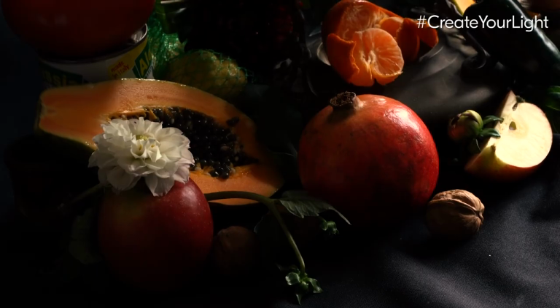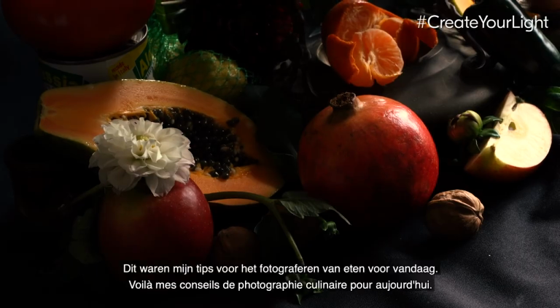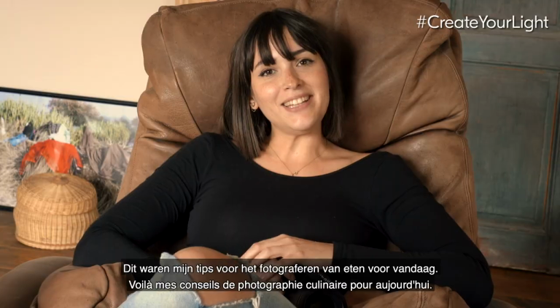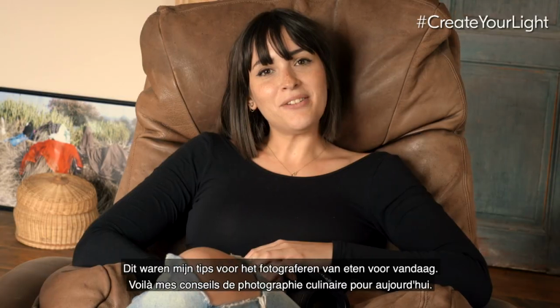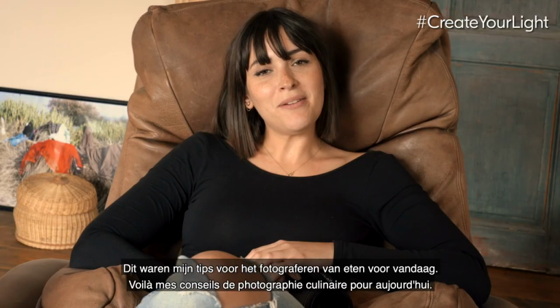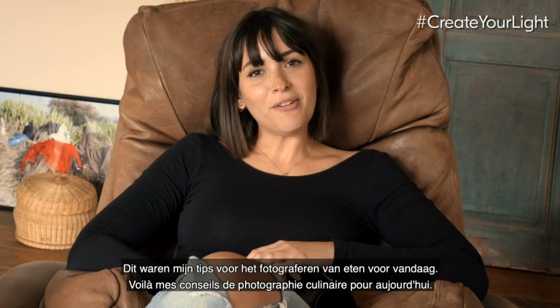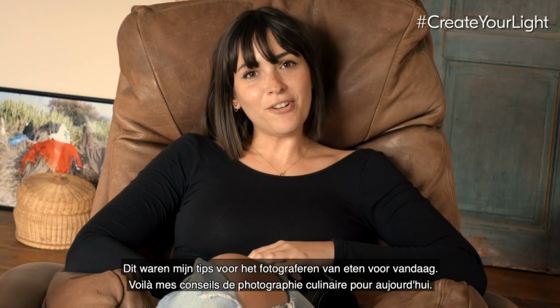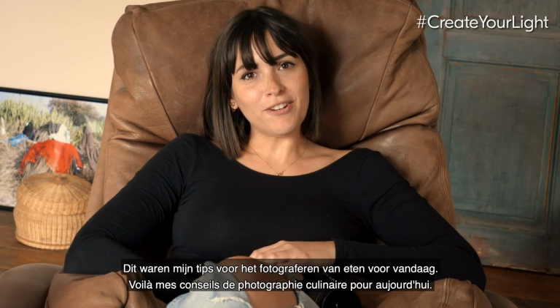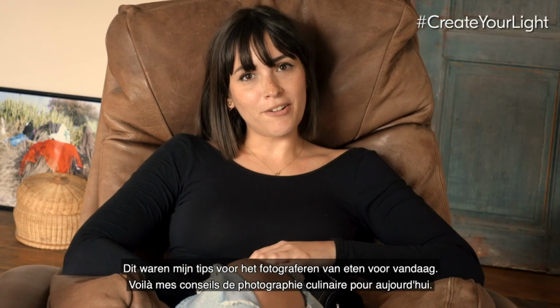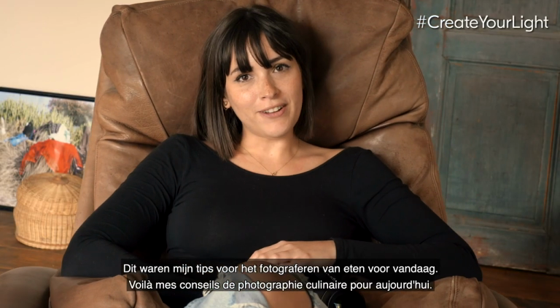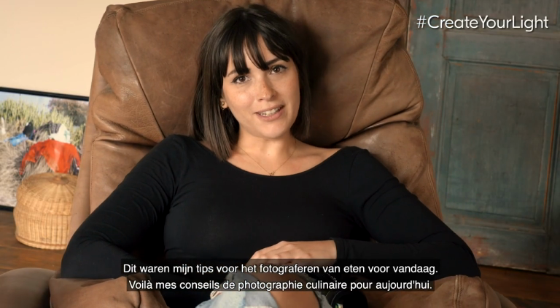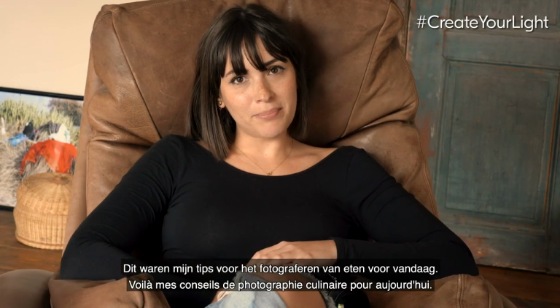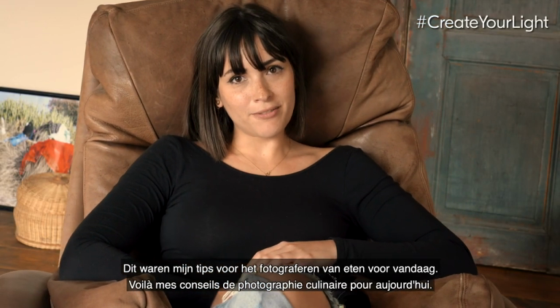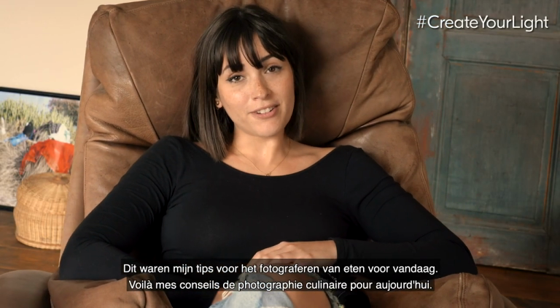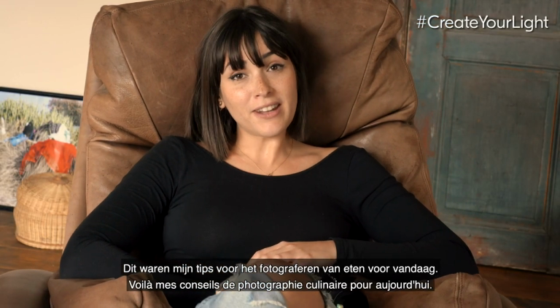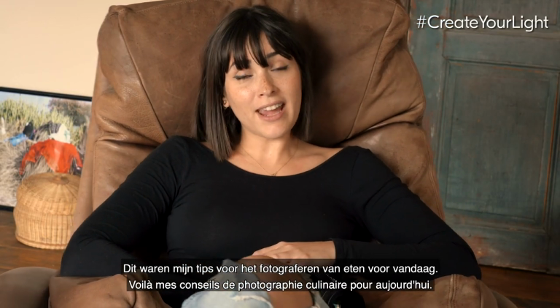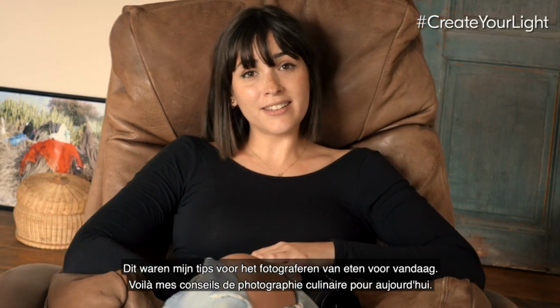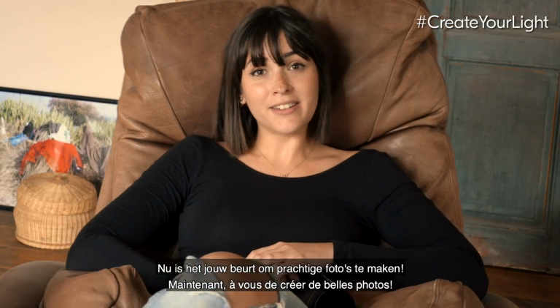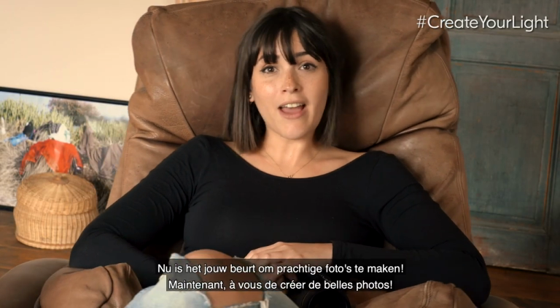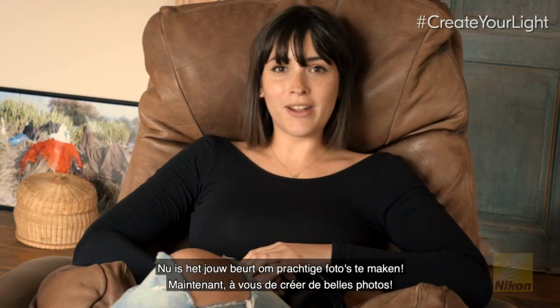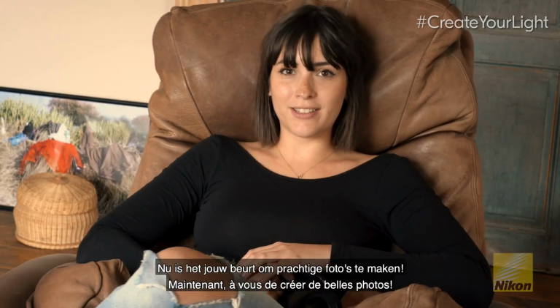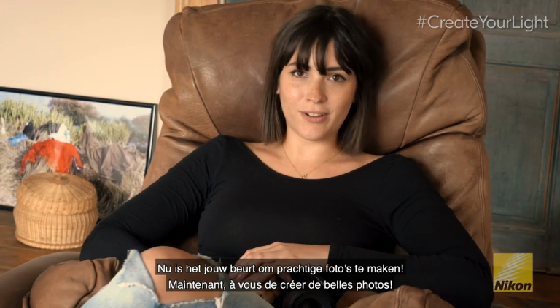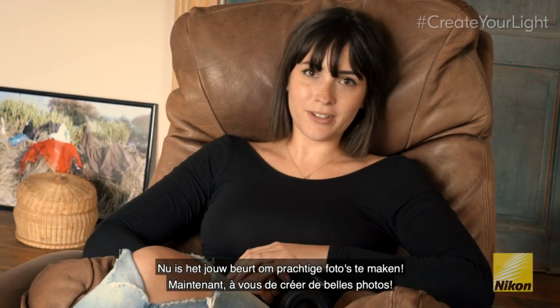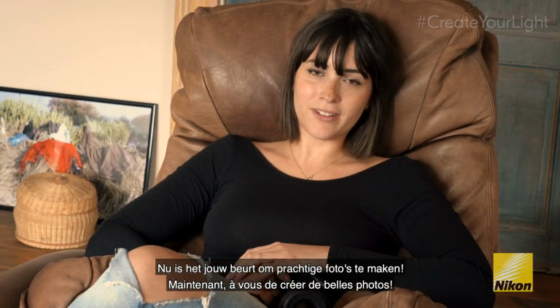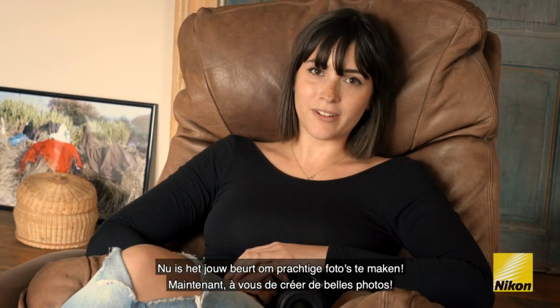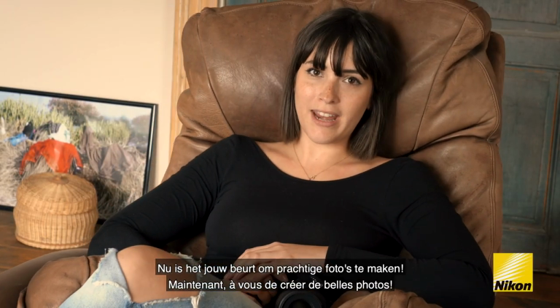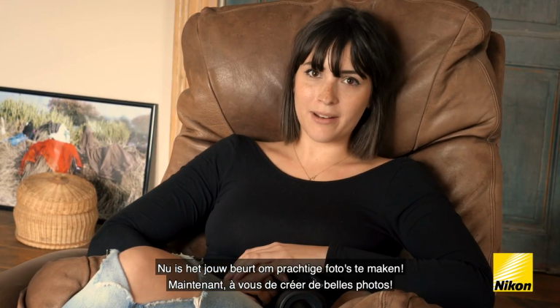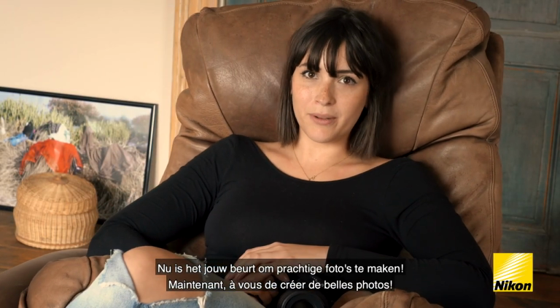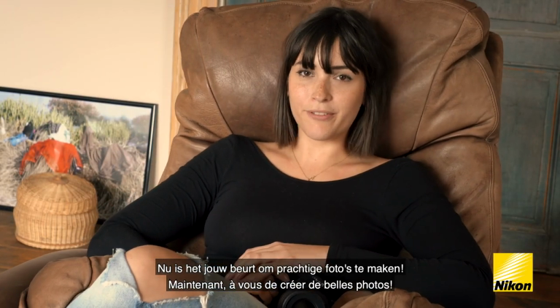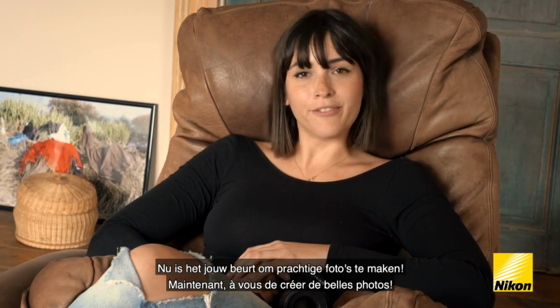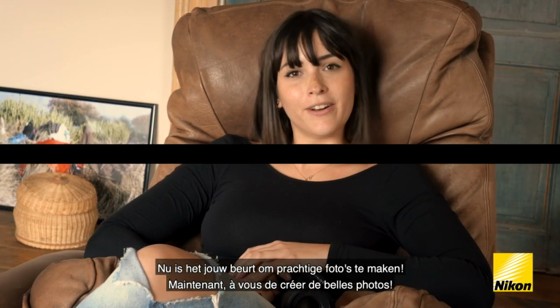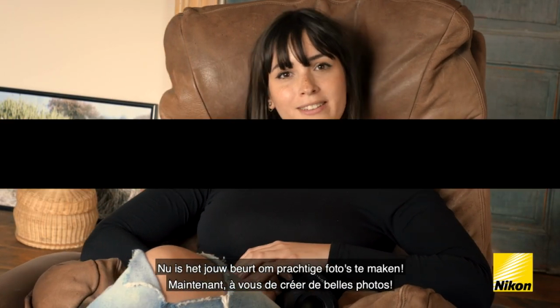These were my food photography tips for today. Now it's your turn to create beautiful photos.